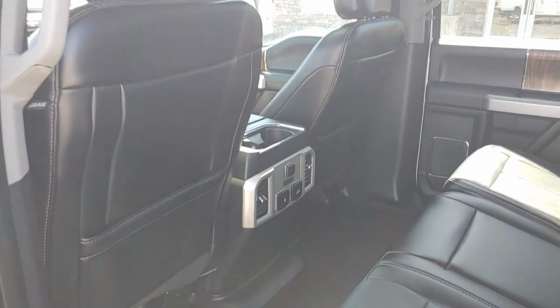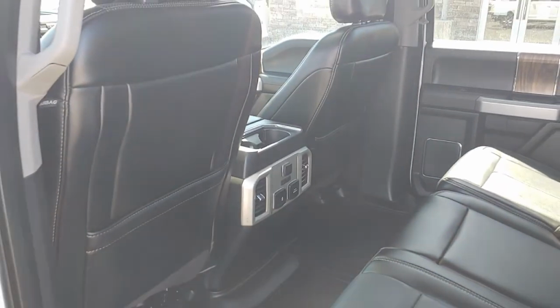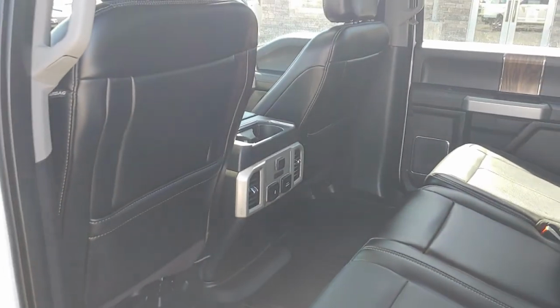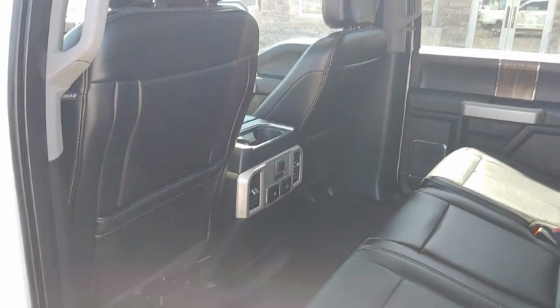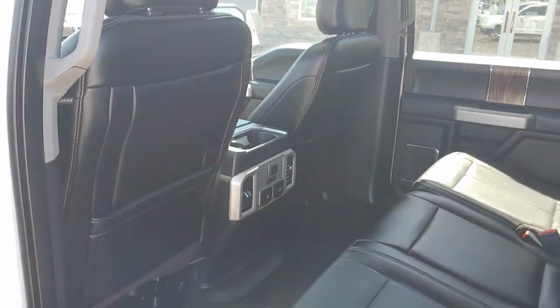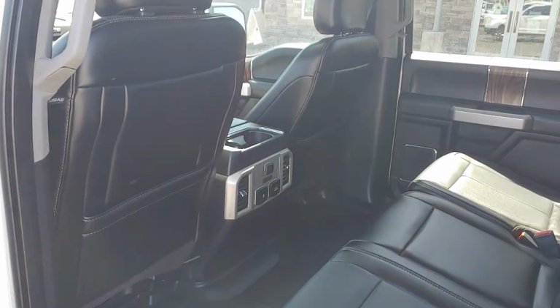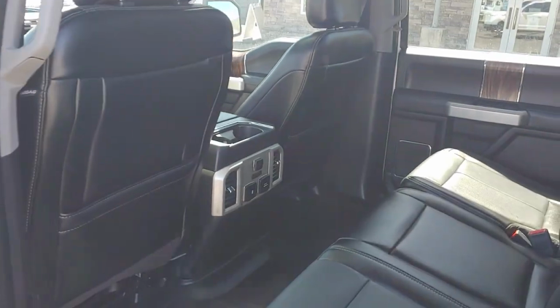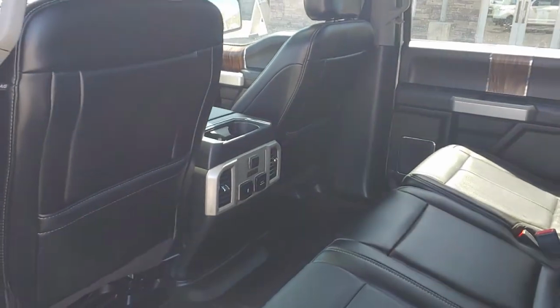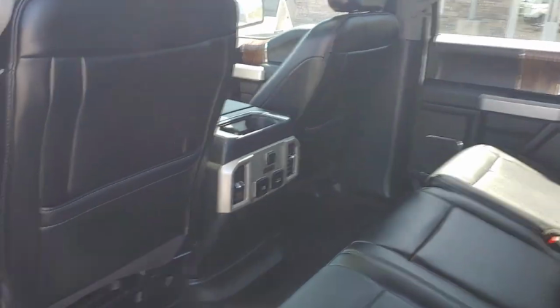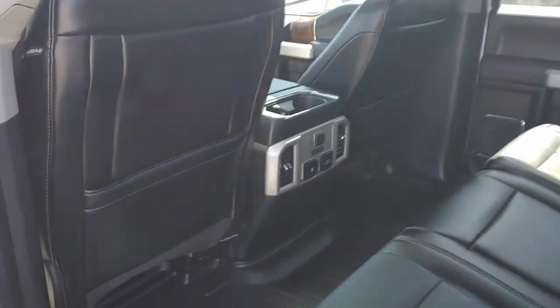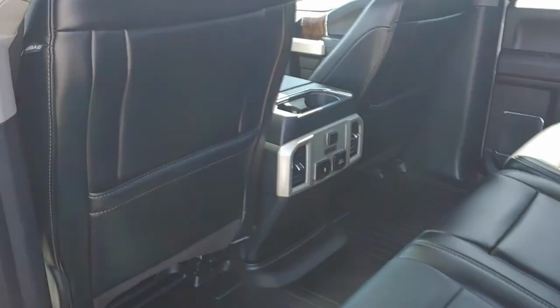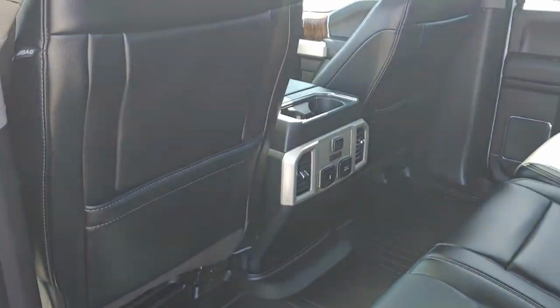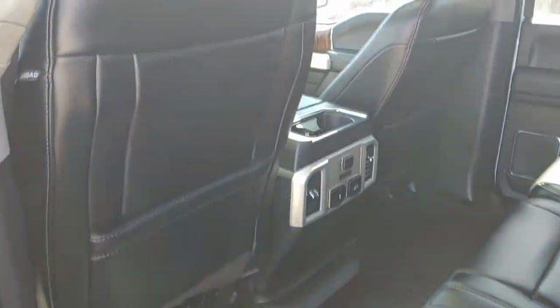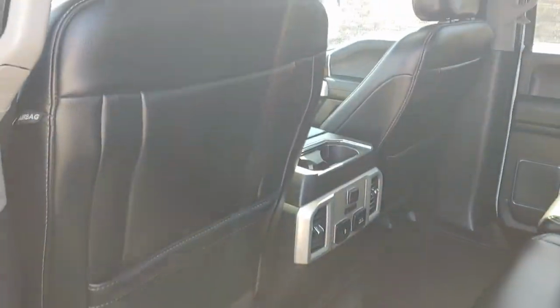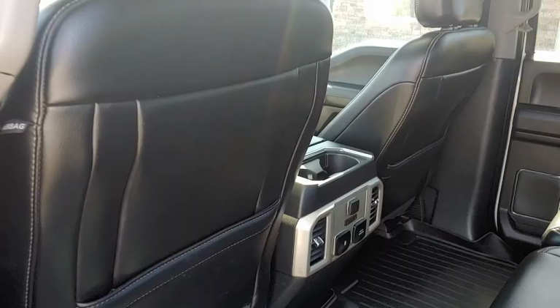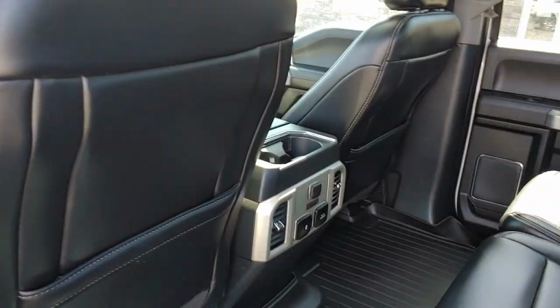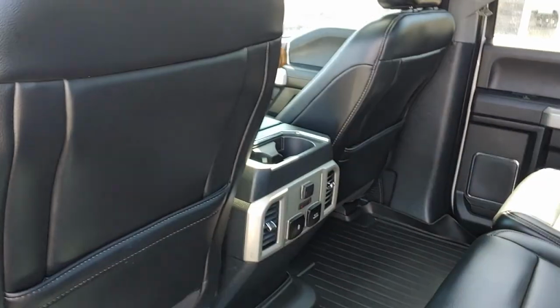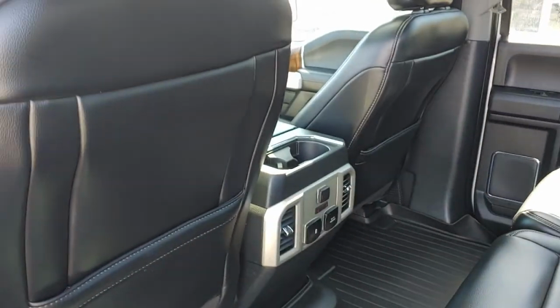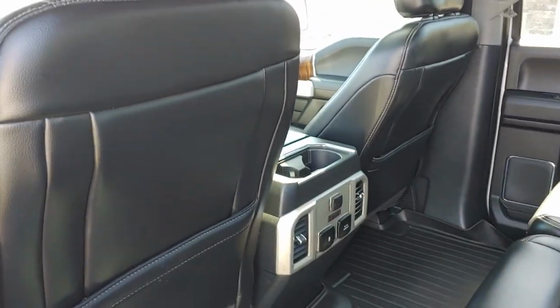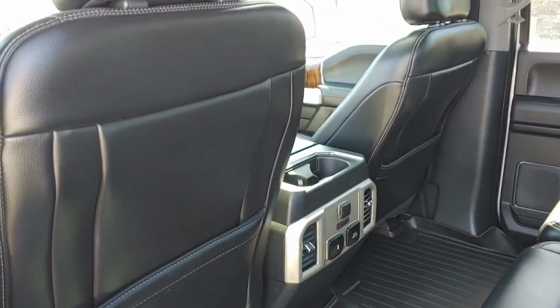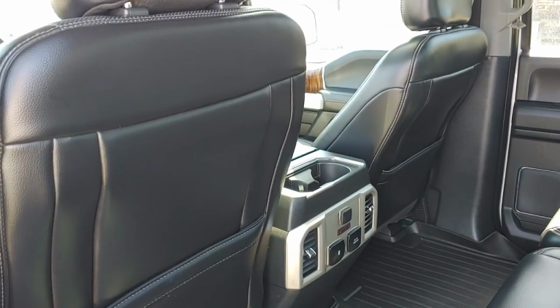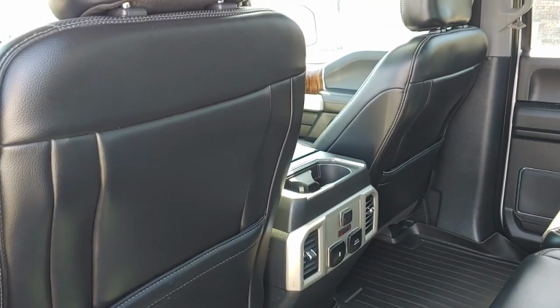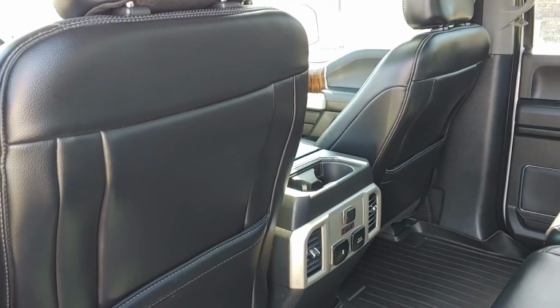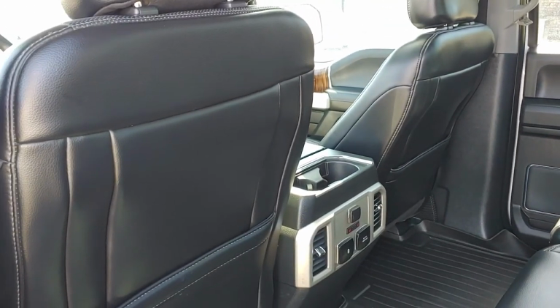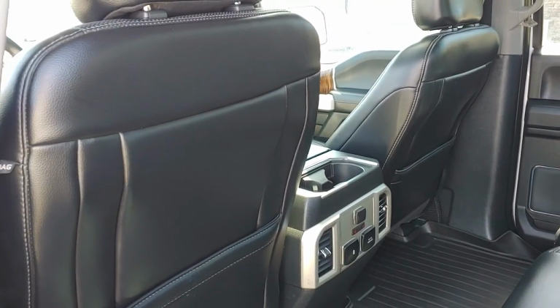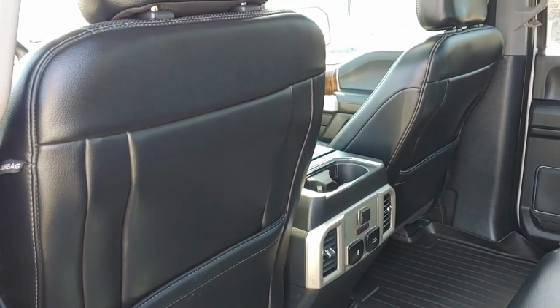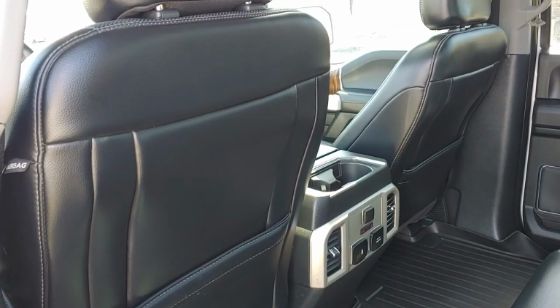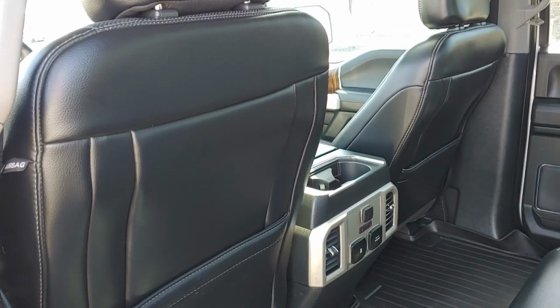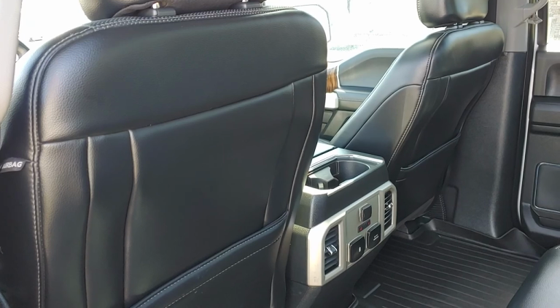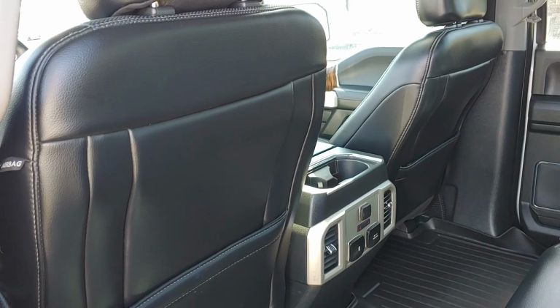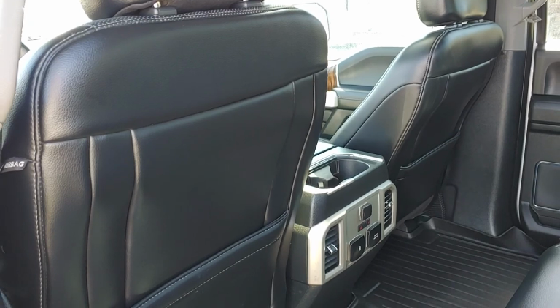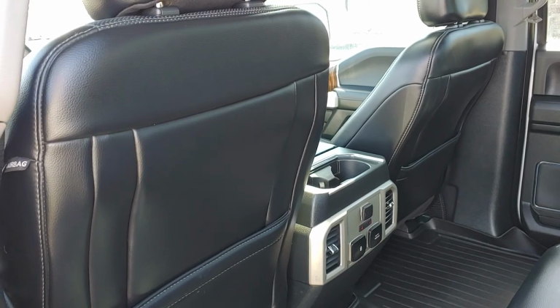Overall the interior looks really nice. Really pretty nice truck overall. The undercarriage looks clean for the age and miles.